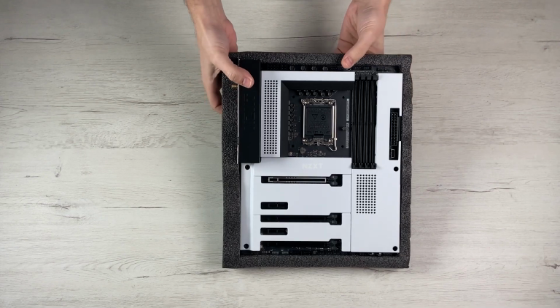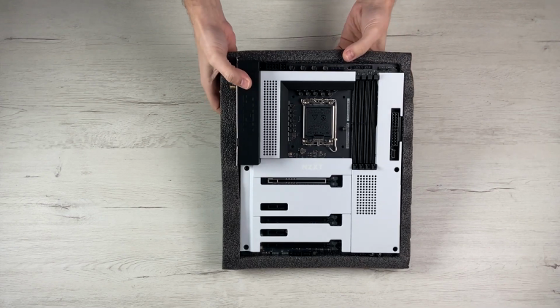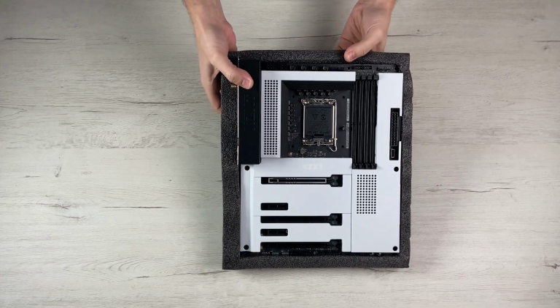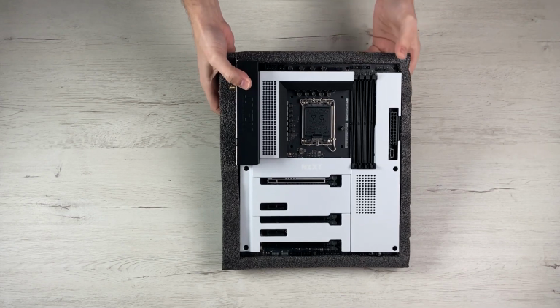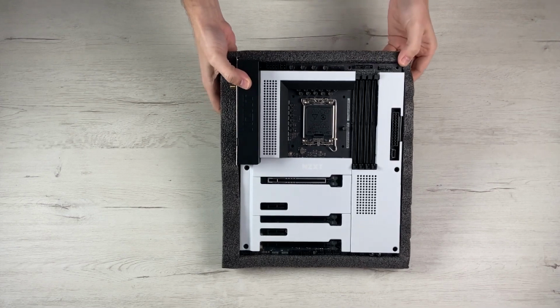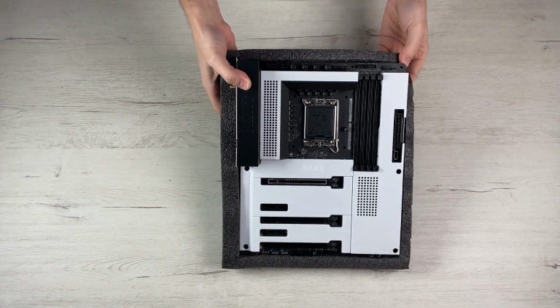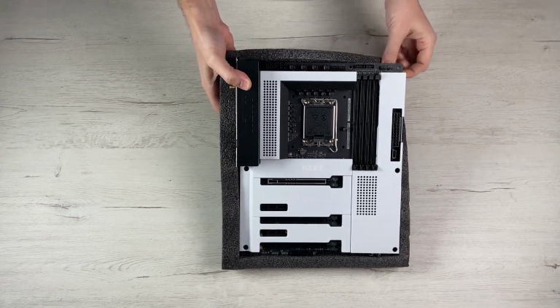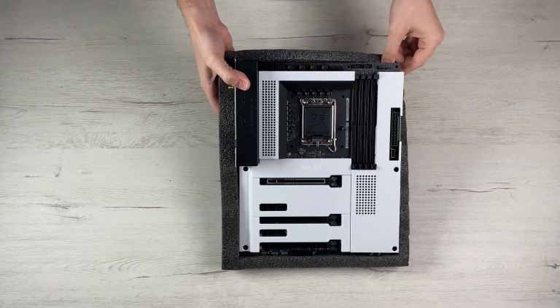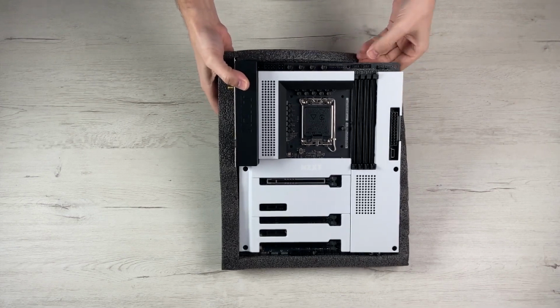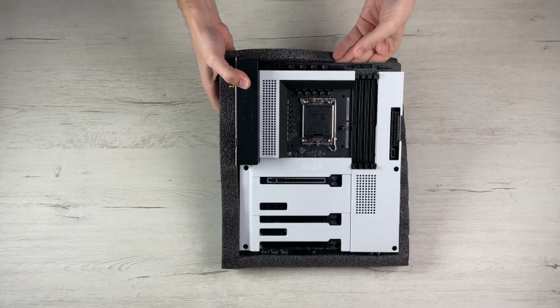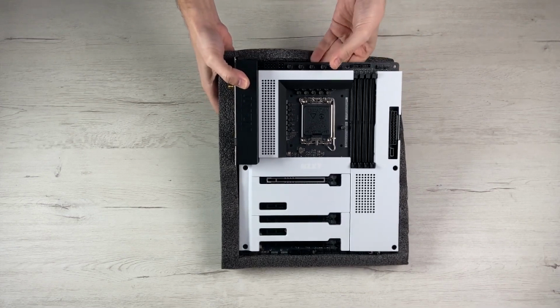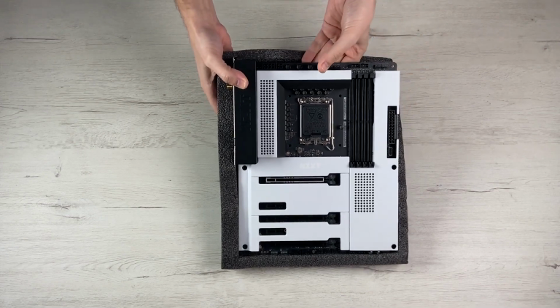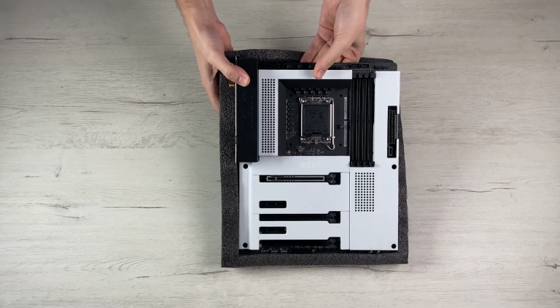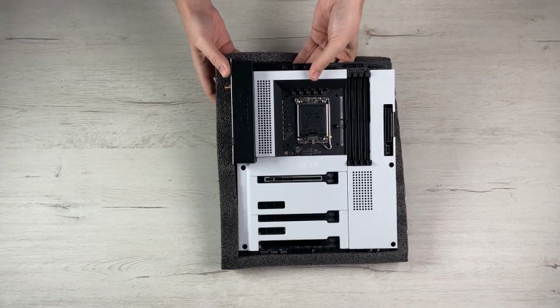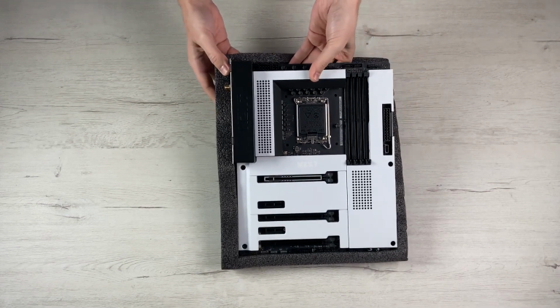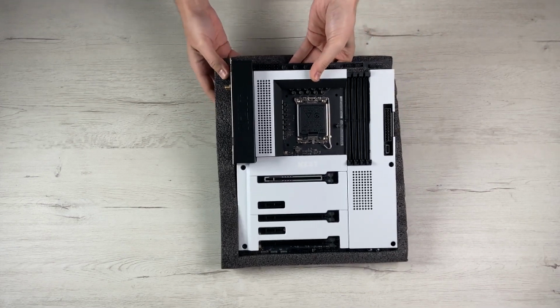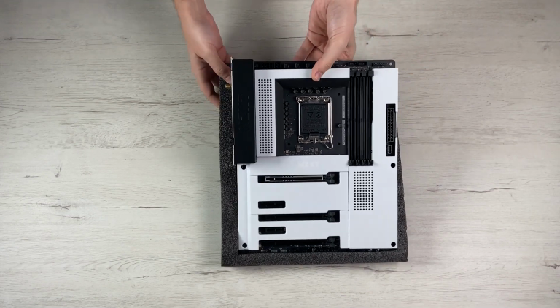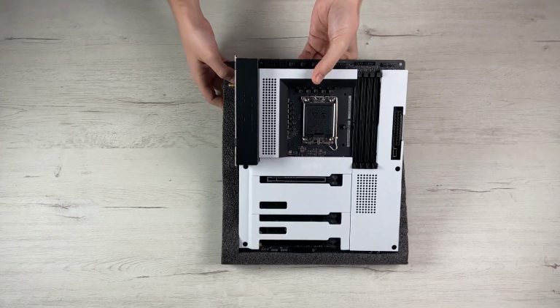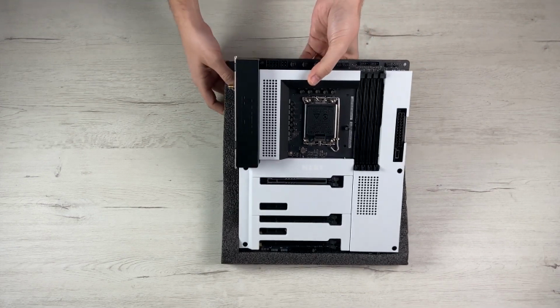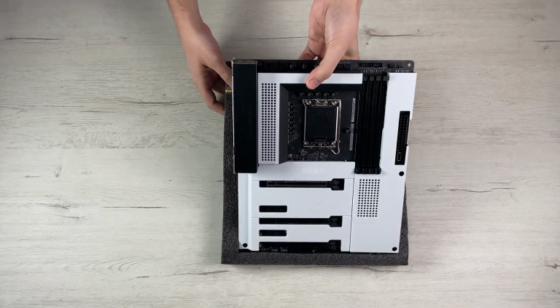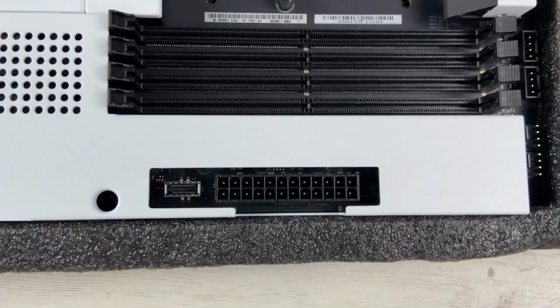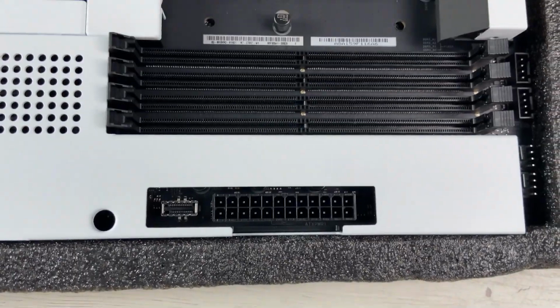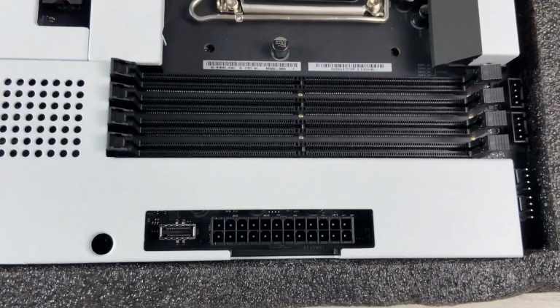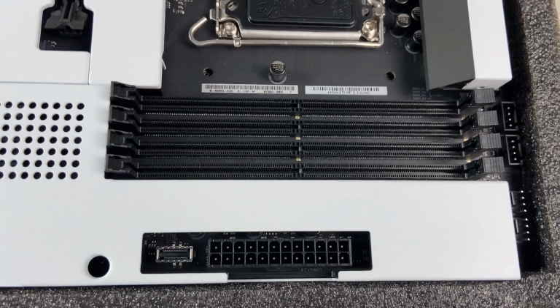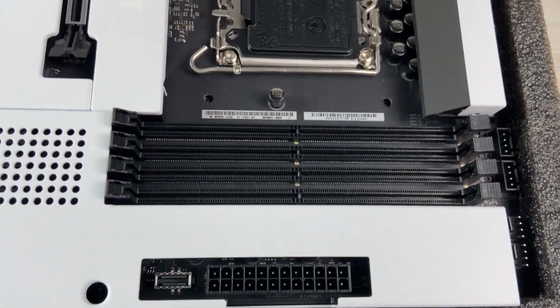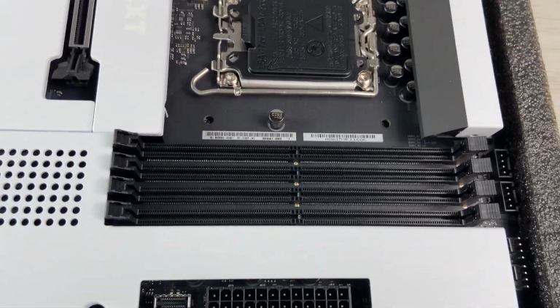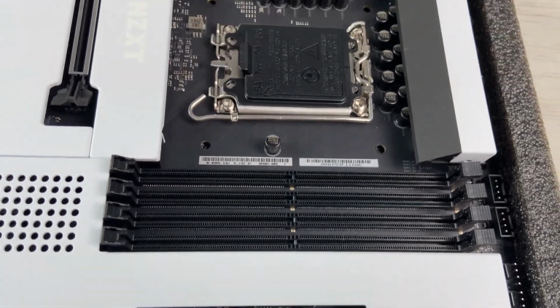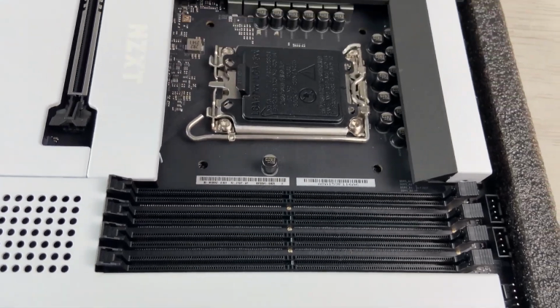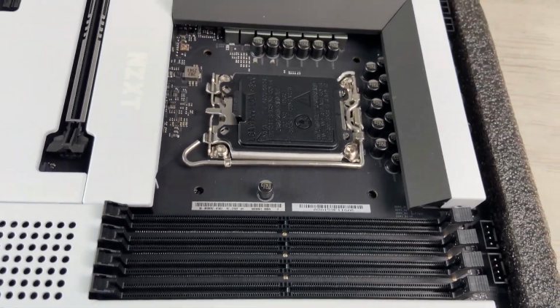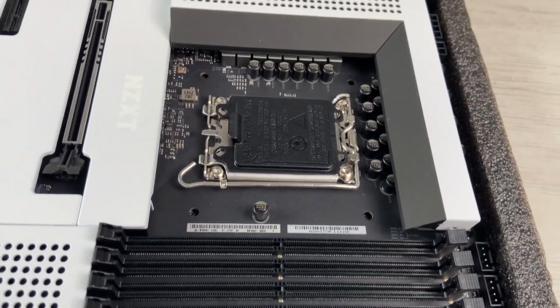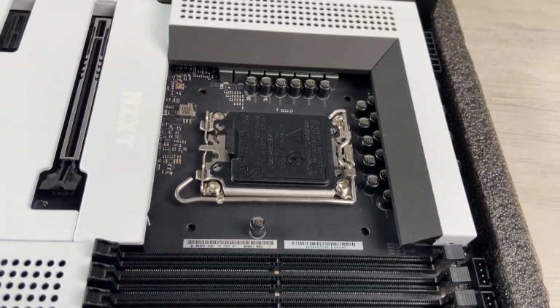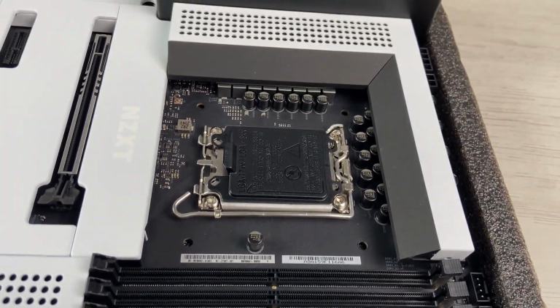I couldn't find any drawbacks worth mentioning, apart from the fact that it is a bit more expensive than most boards in its class.